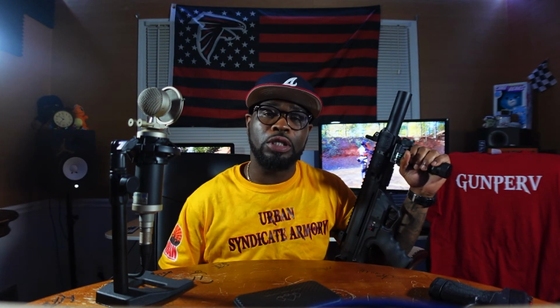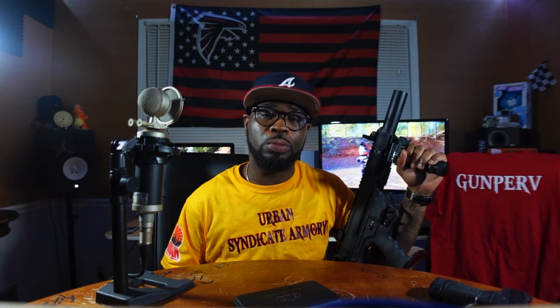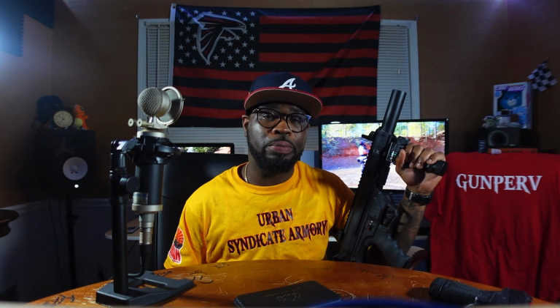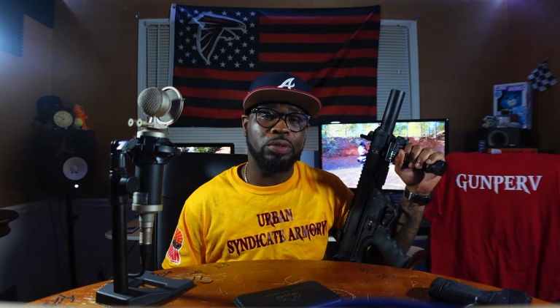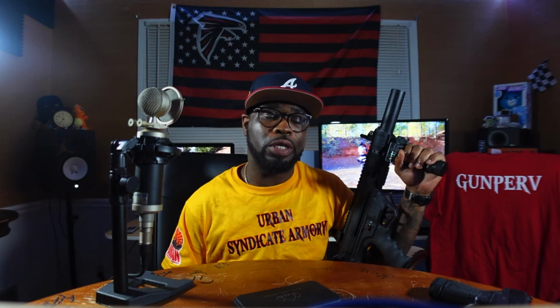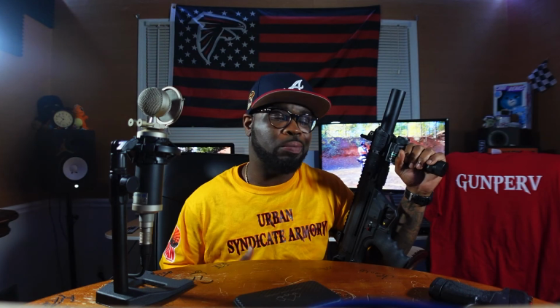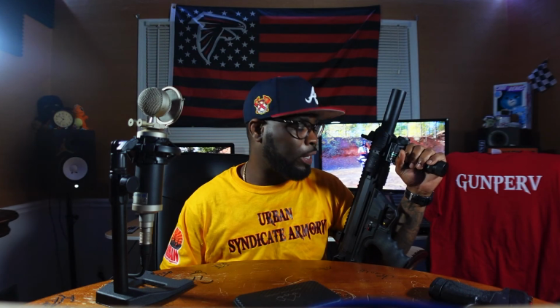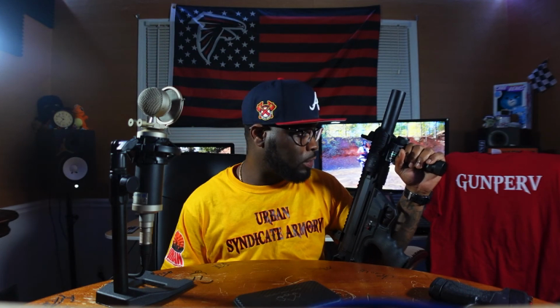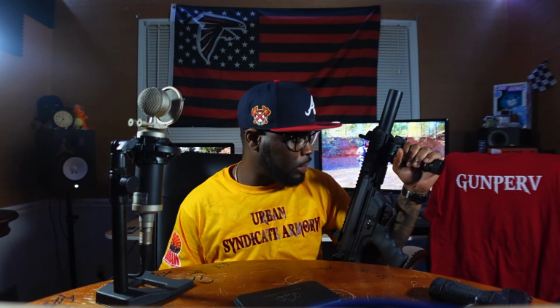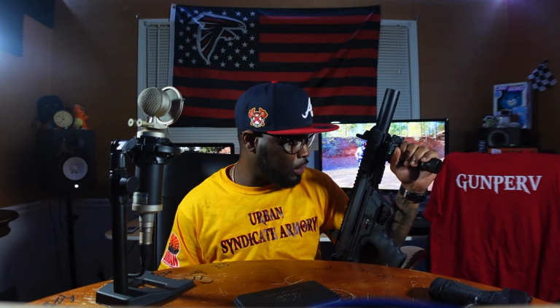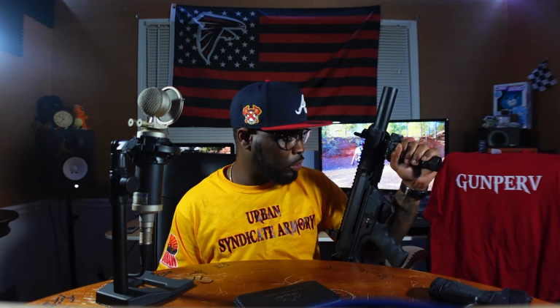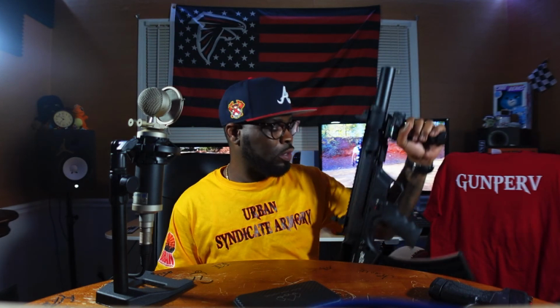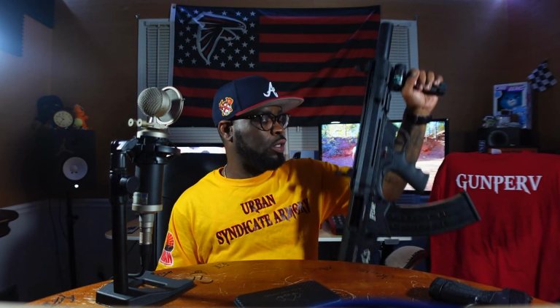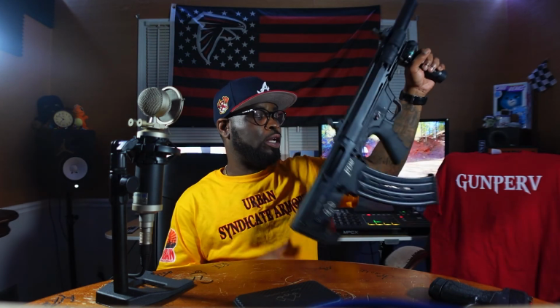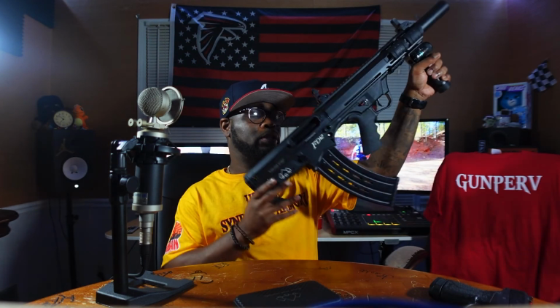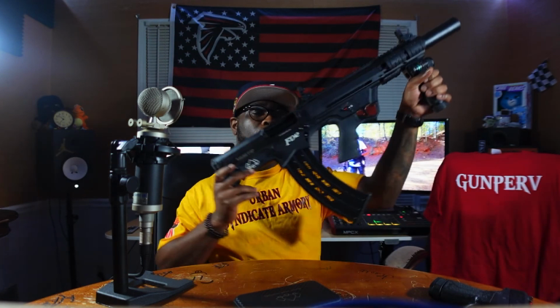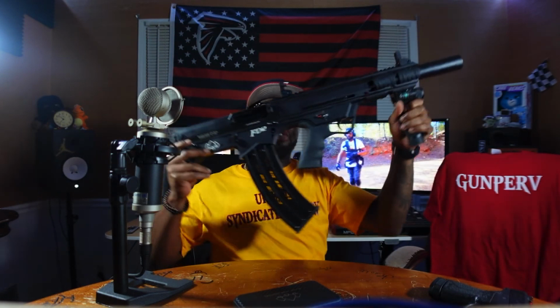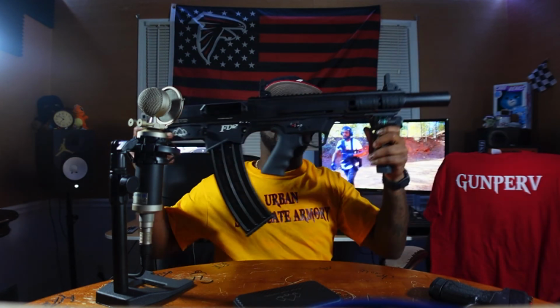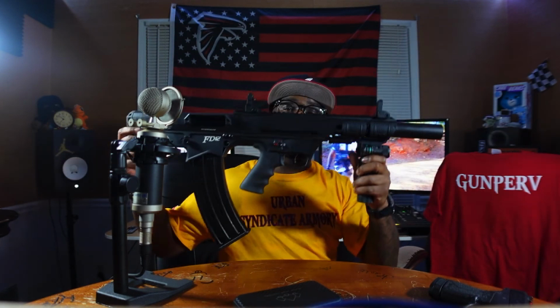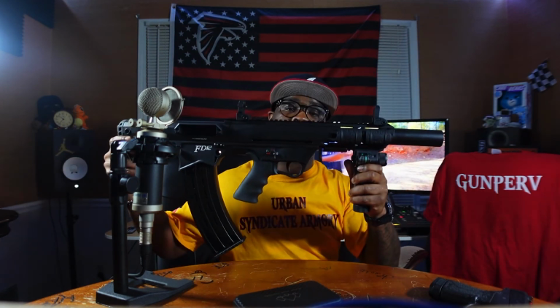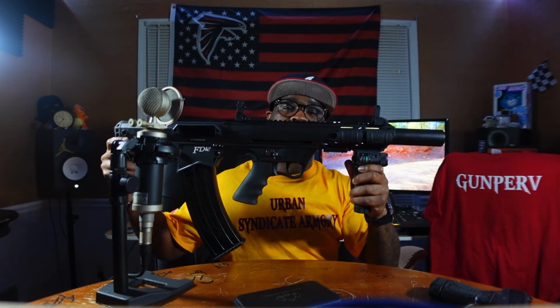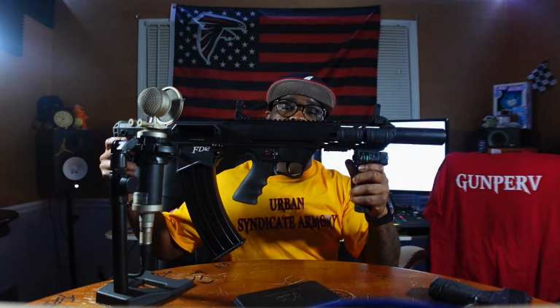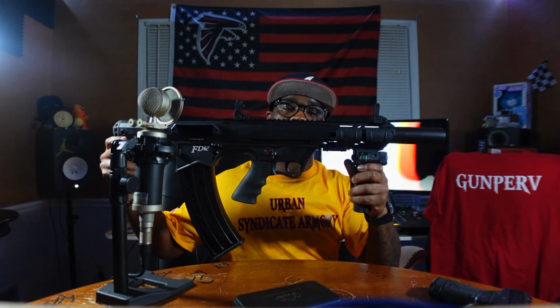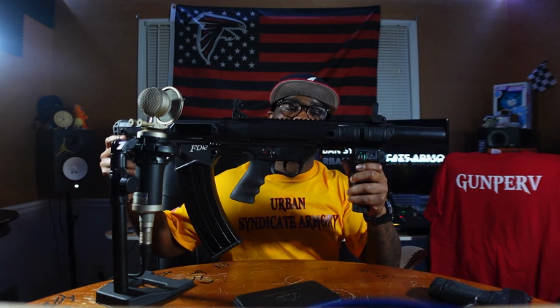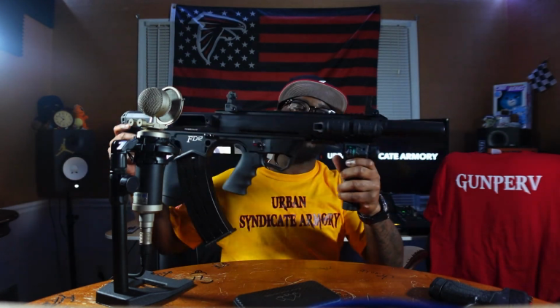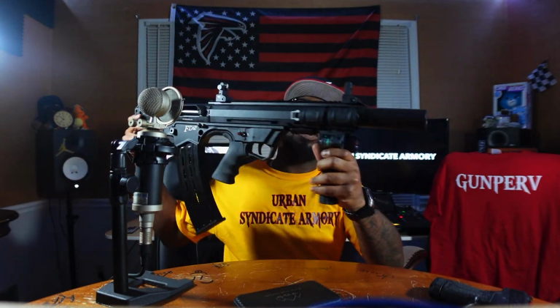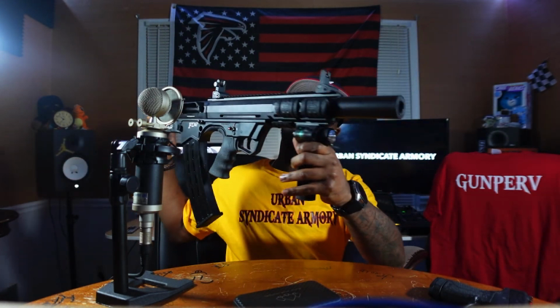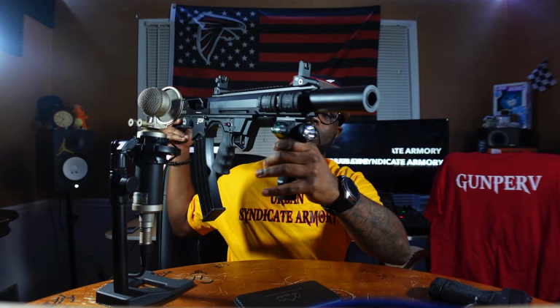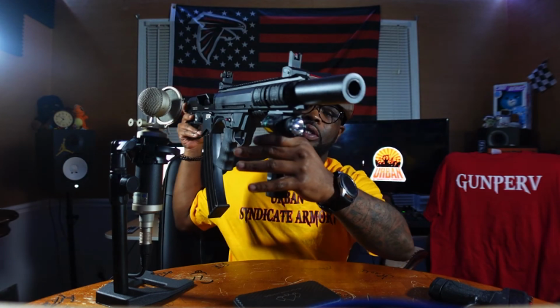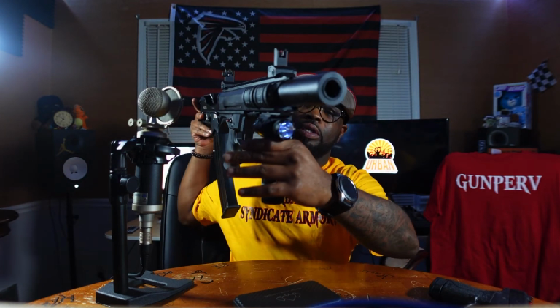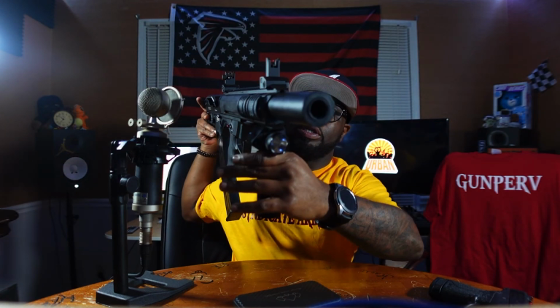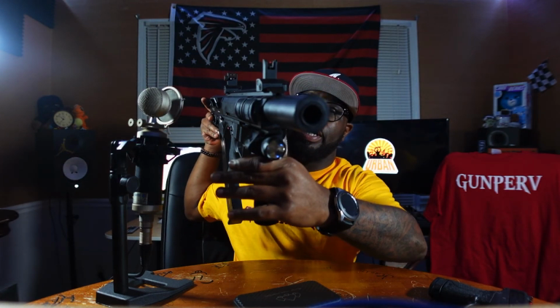So let's get into it. It's your boy PUJO — Black Aces Tactical FD-12, you know what I'm saying. Get a good look at that.